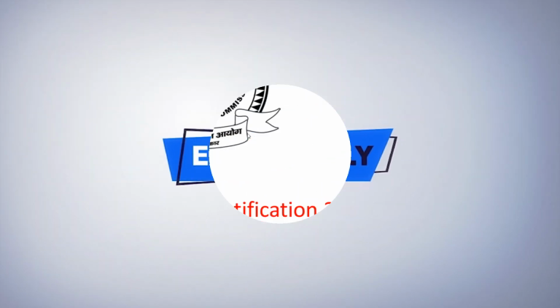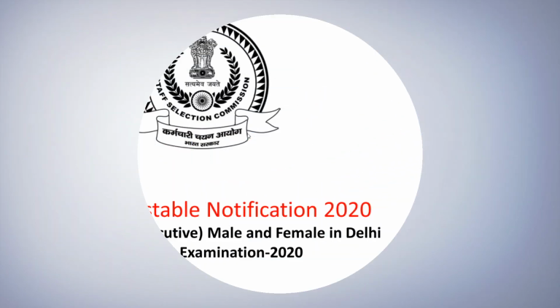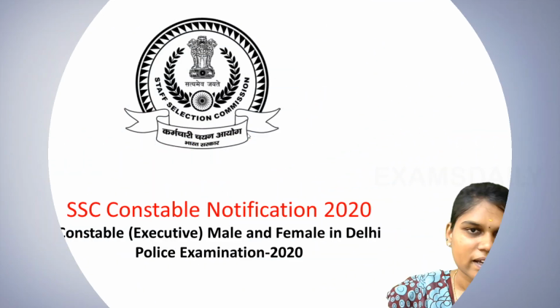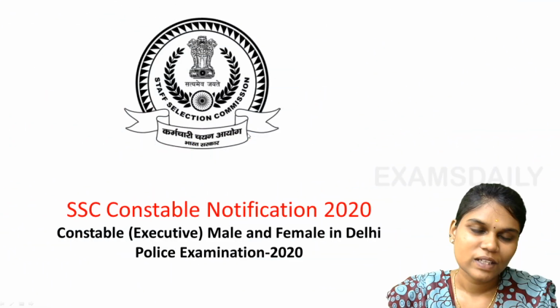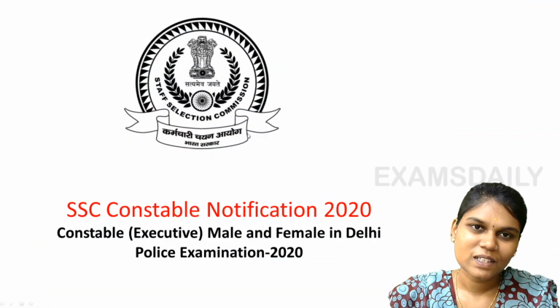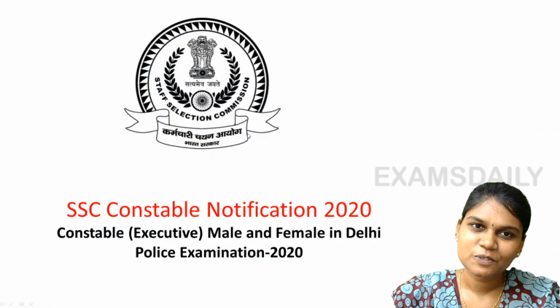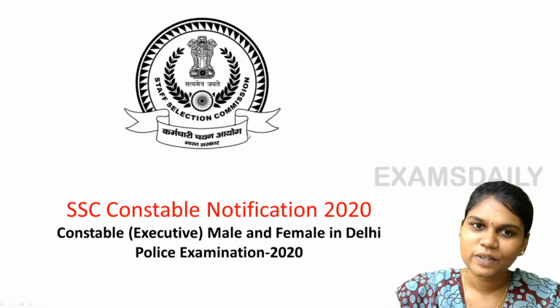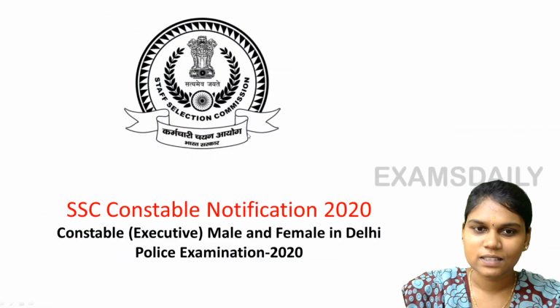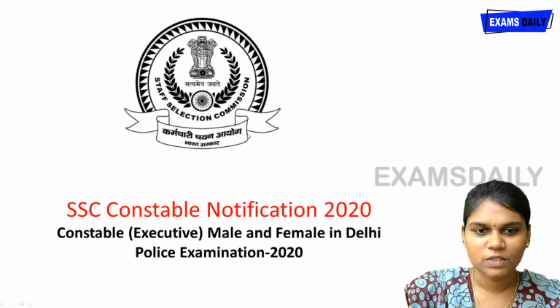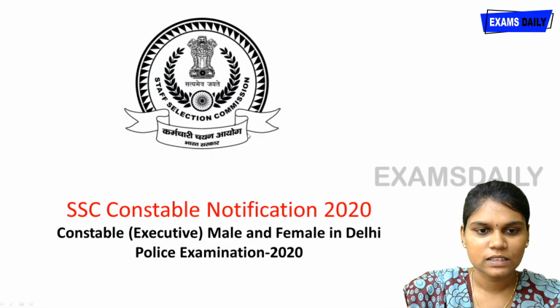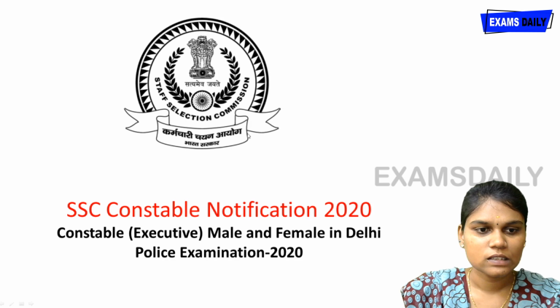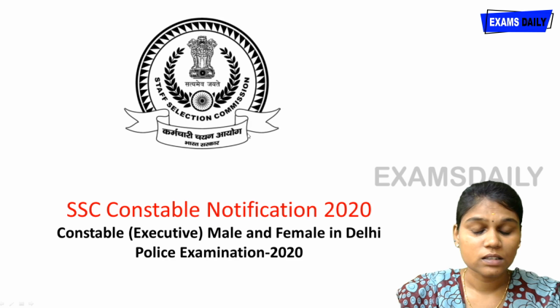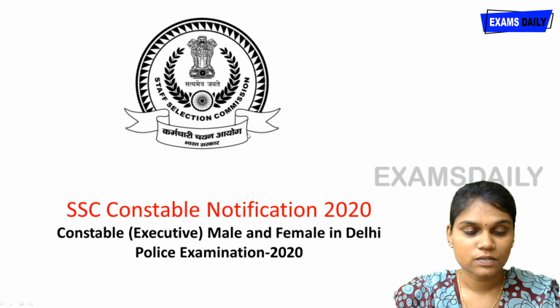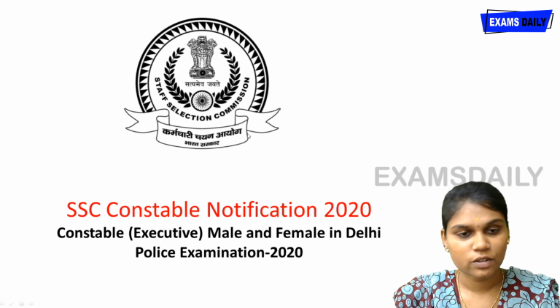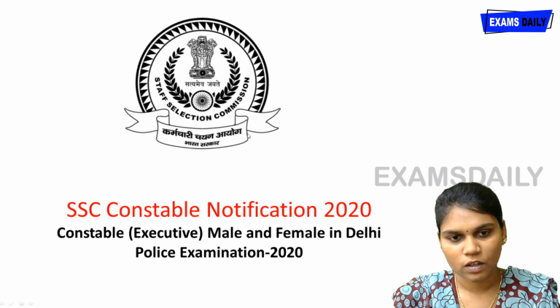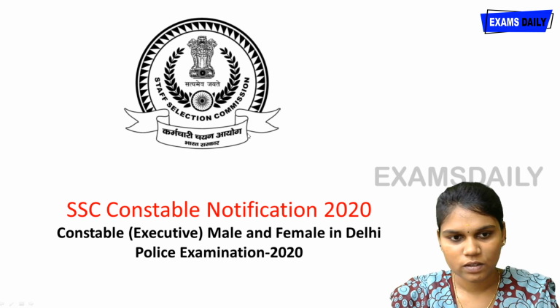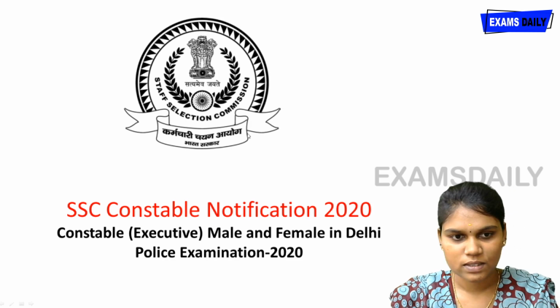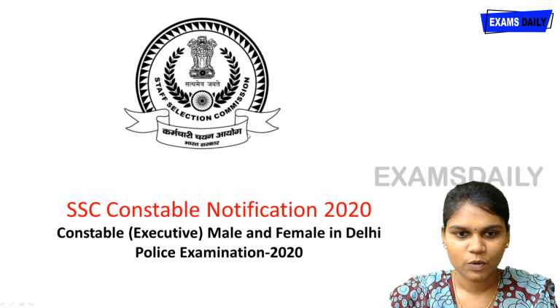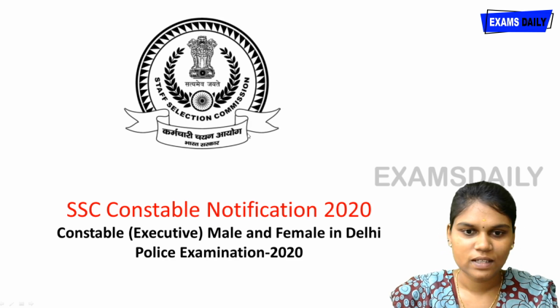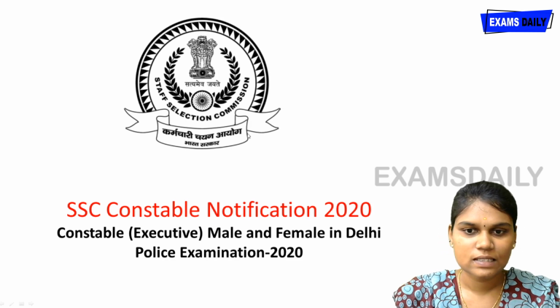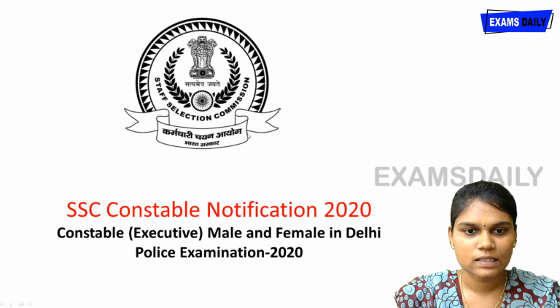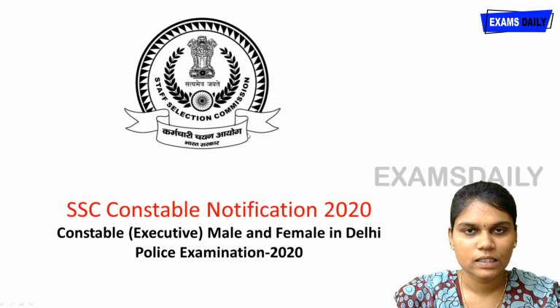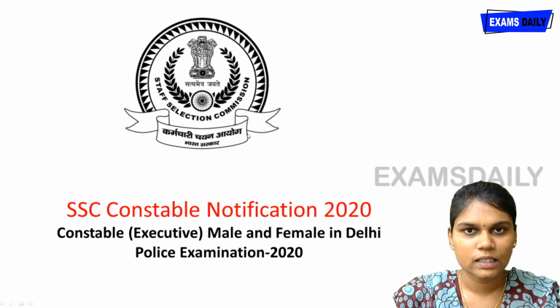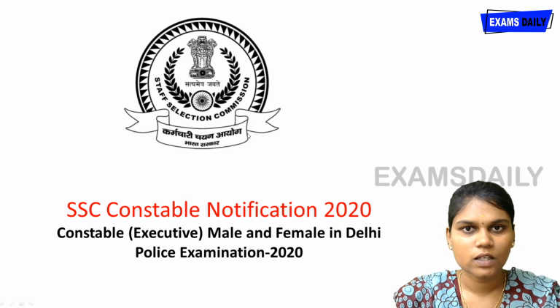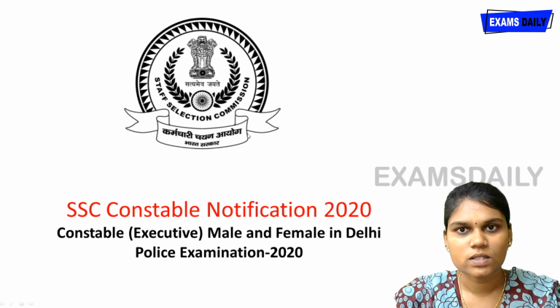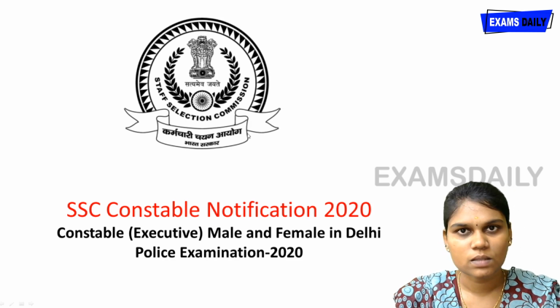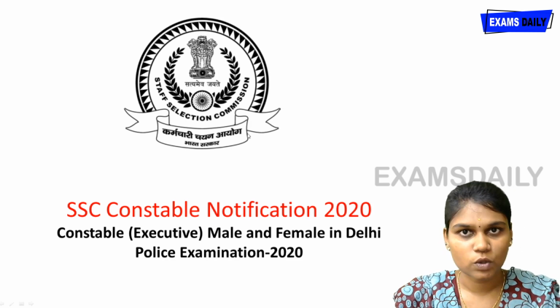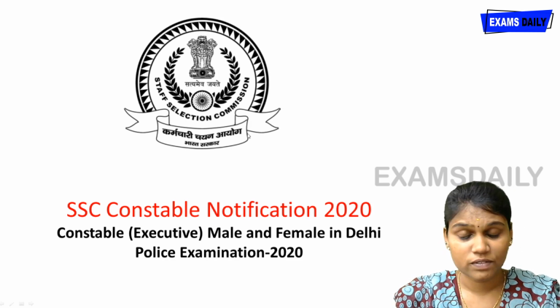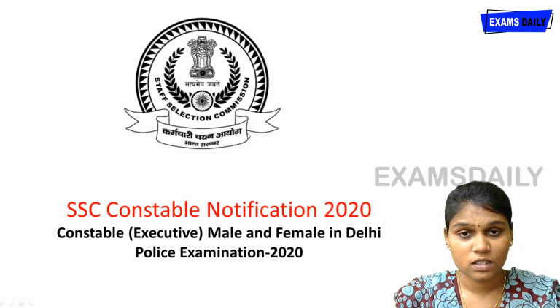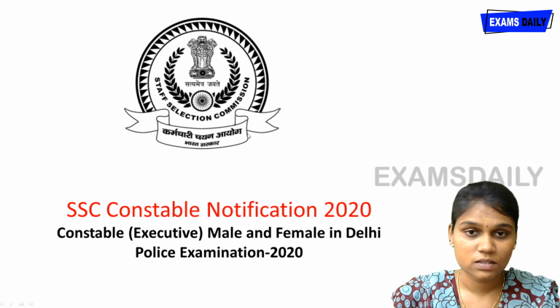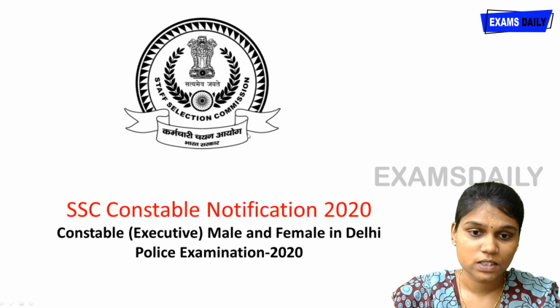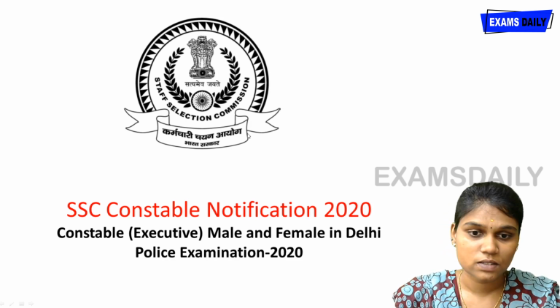Hi, welcome to Exam Daily. In this video we are going to see about the SSC Delhi Constable Notification 2020.